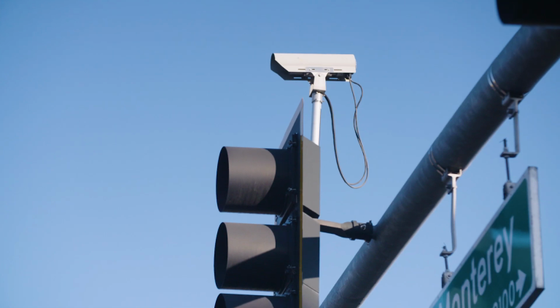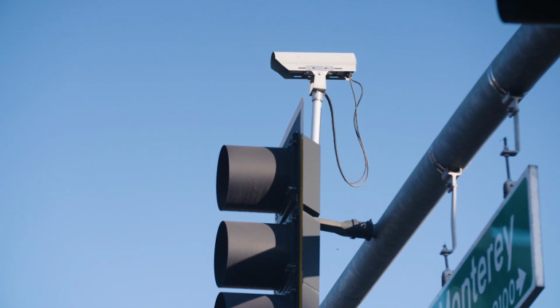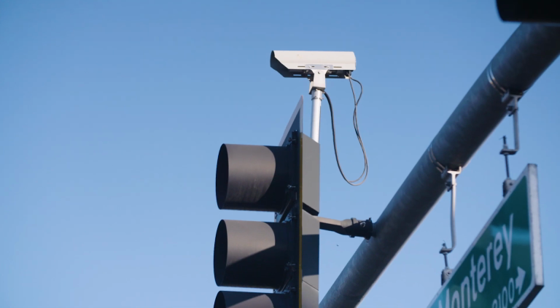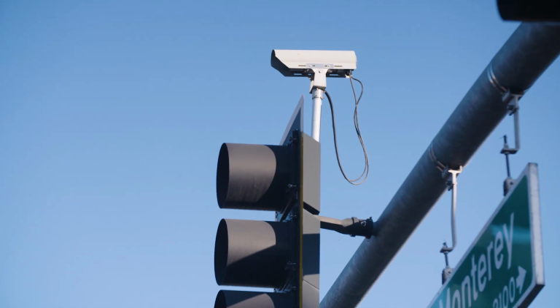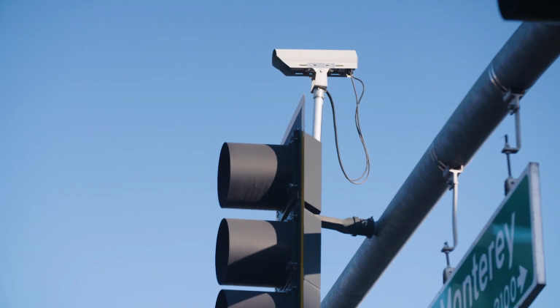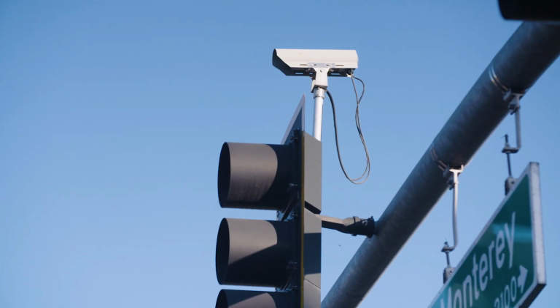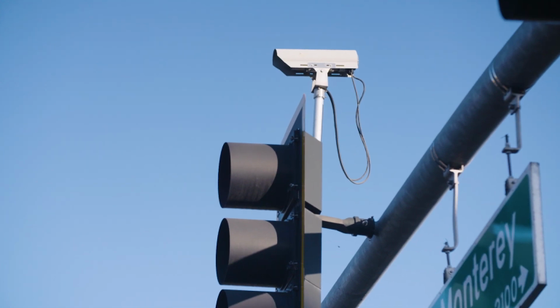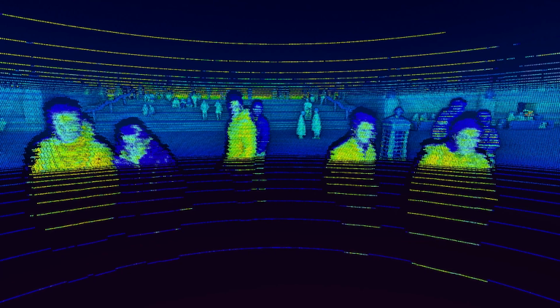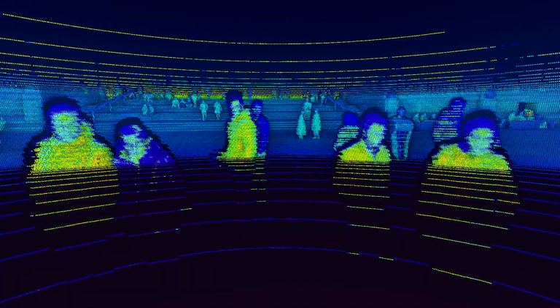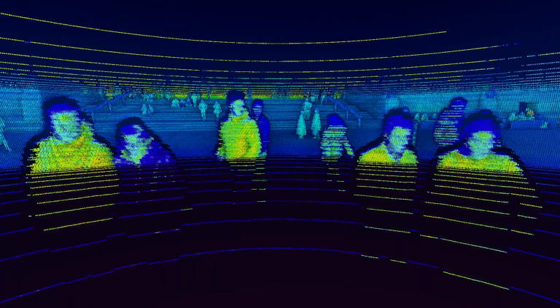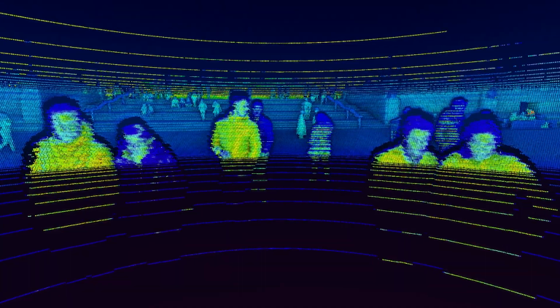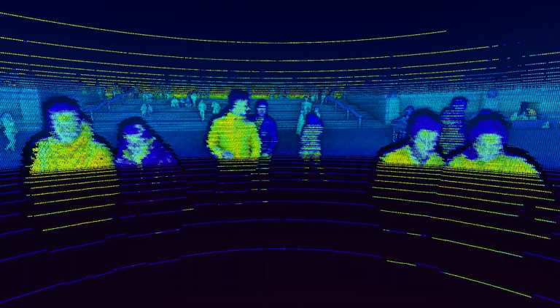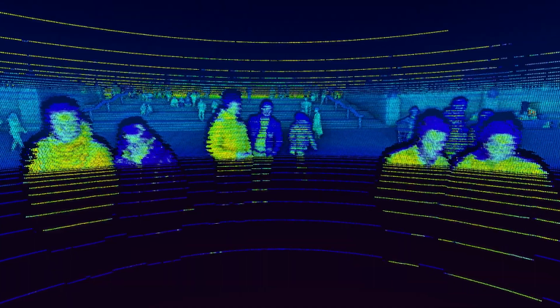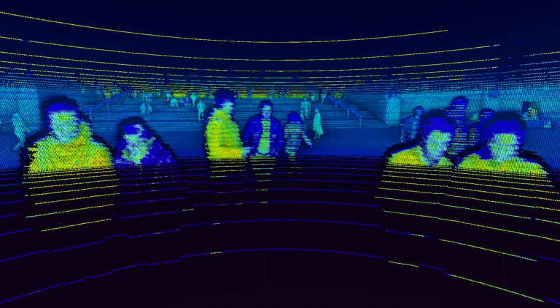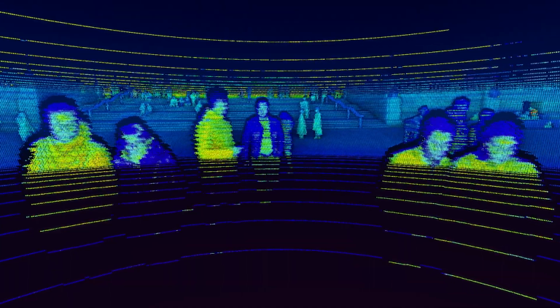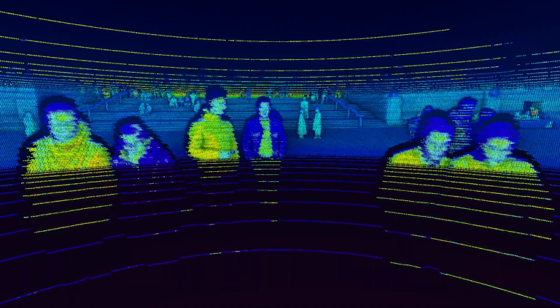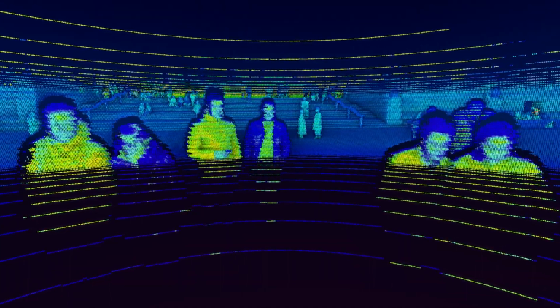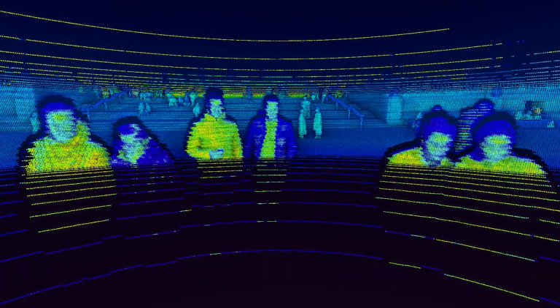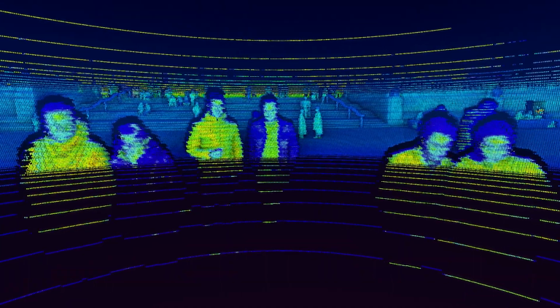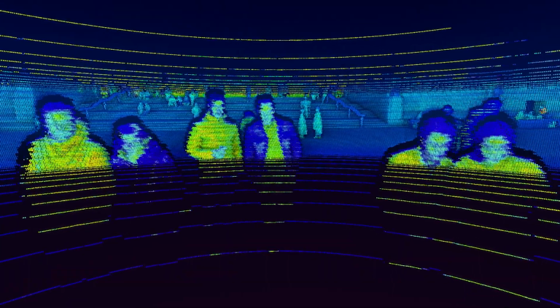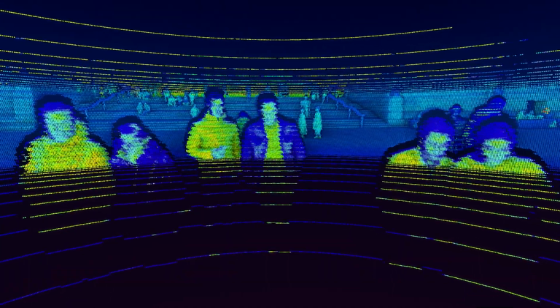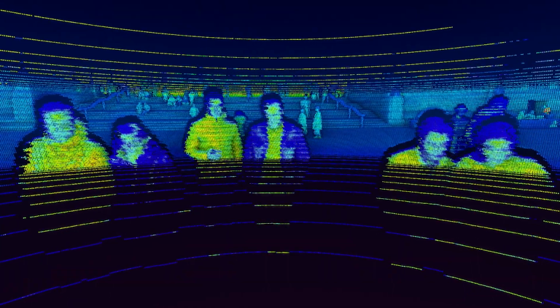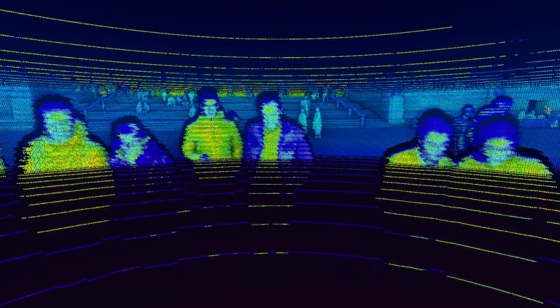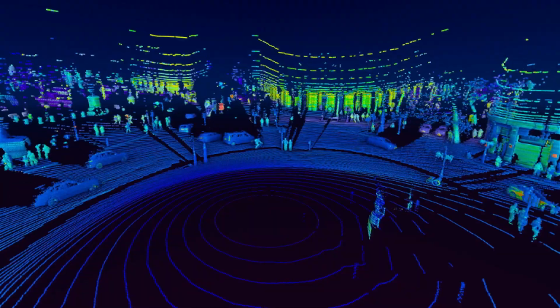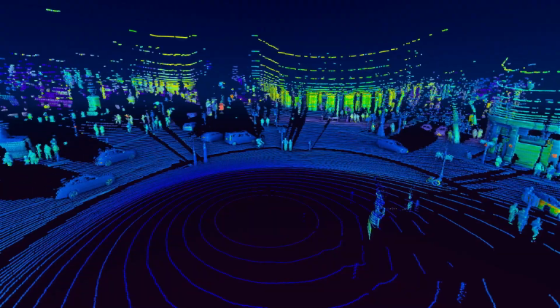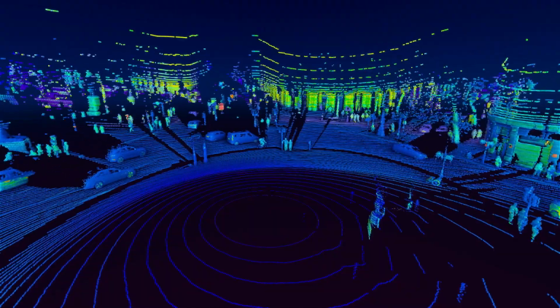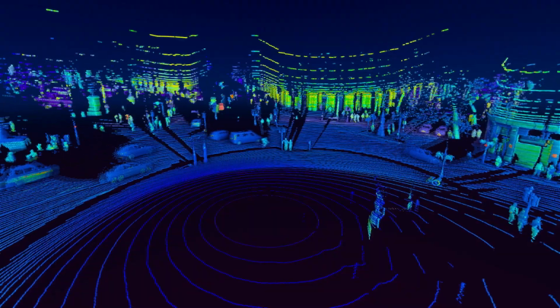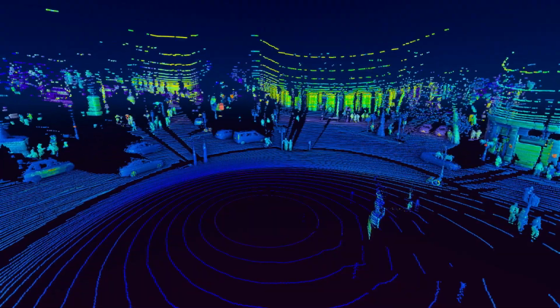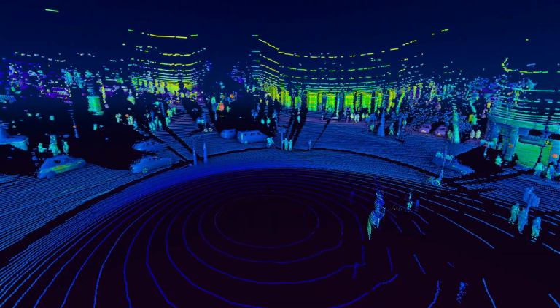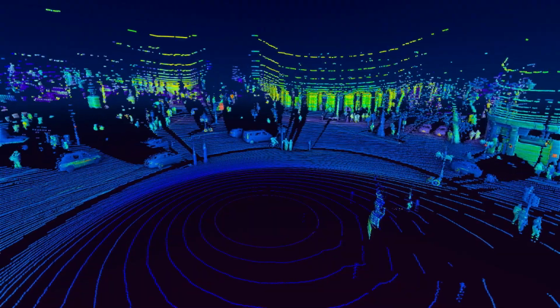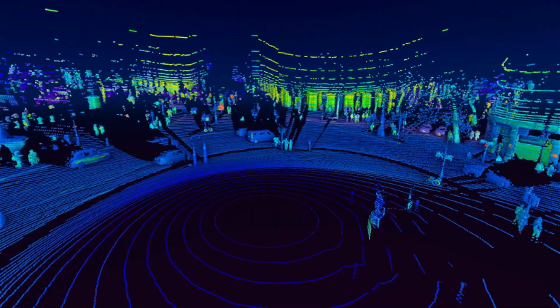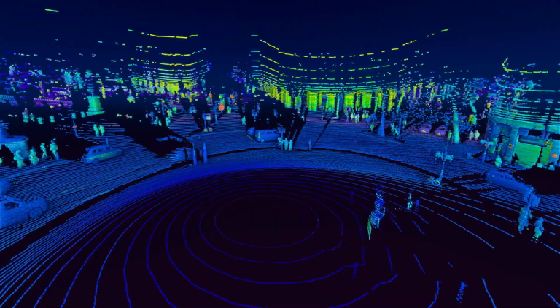Cameras can invade privacy, whereas LiDAR does not encroach on public trust, because it does not see hair color, skin color, or eye color.